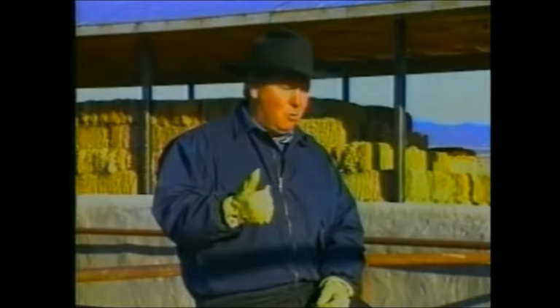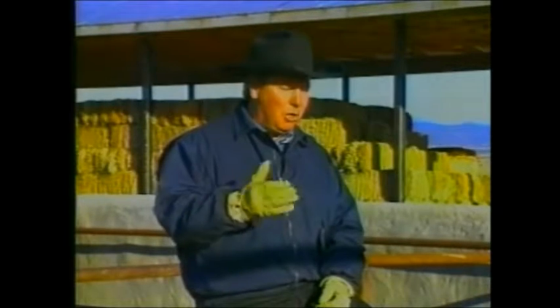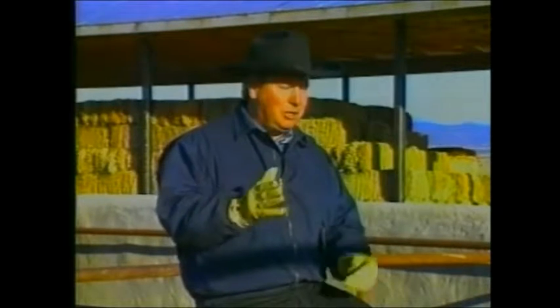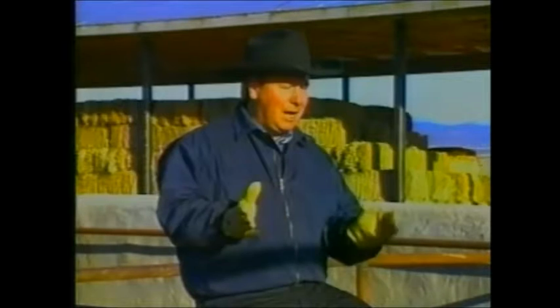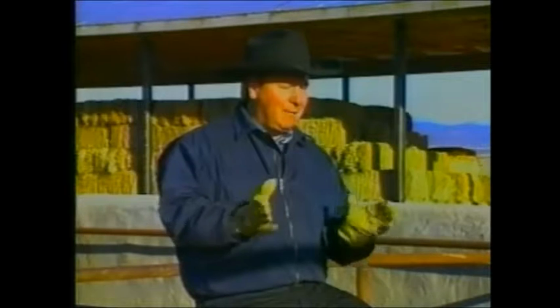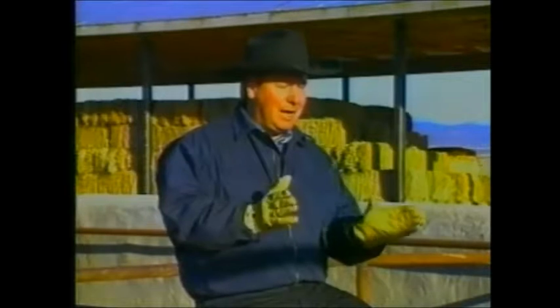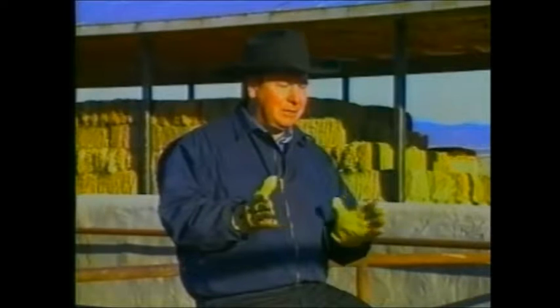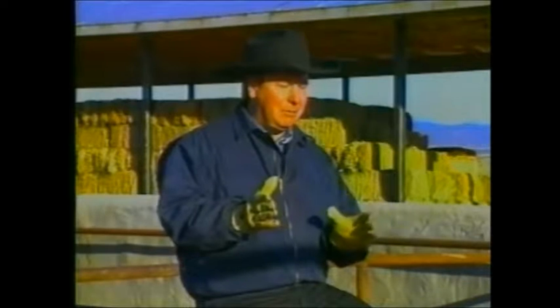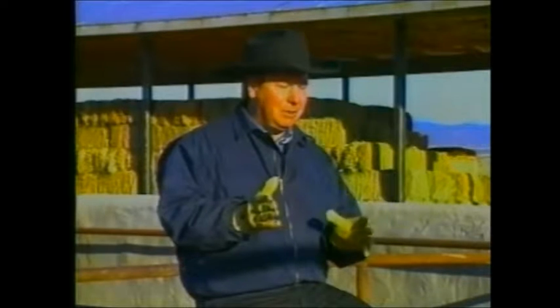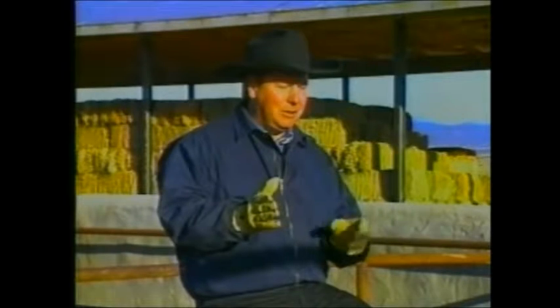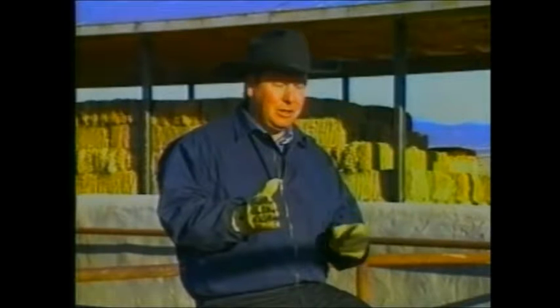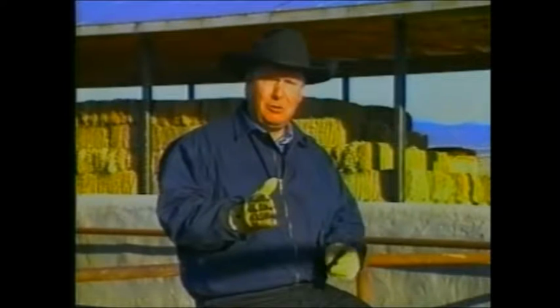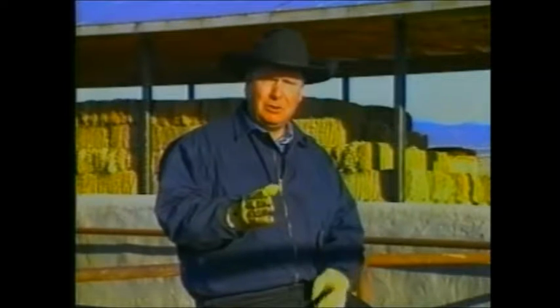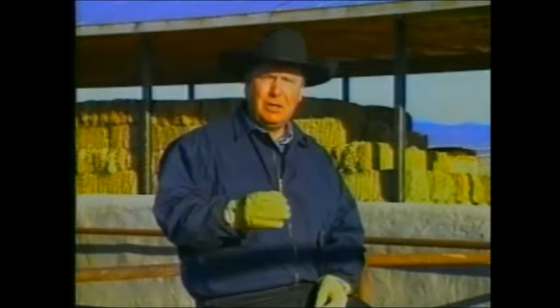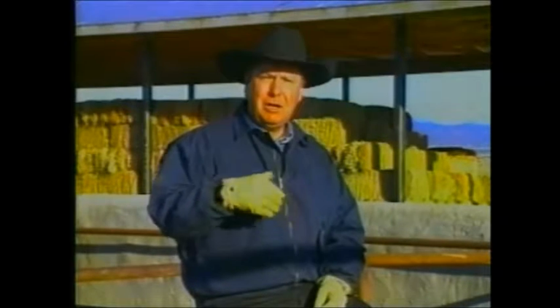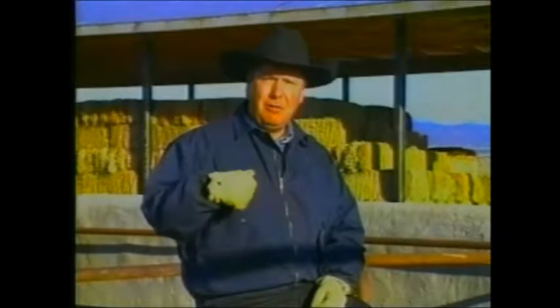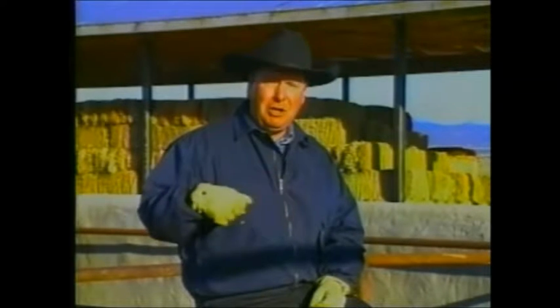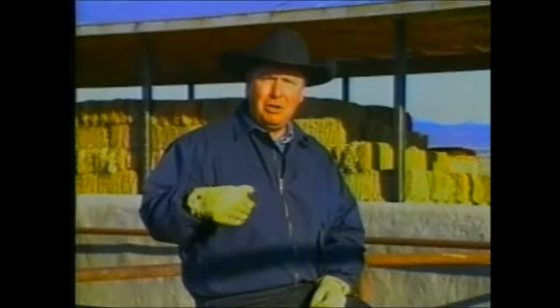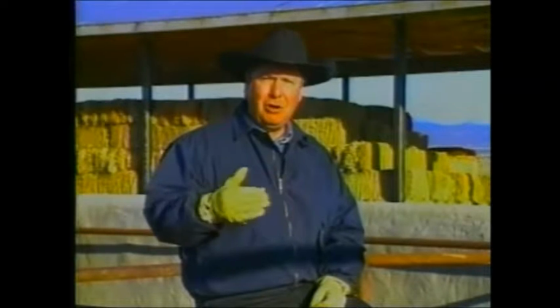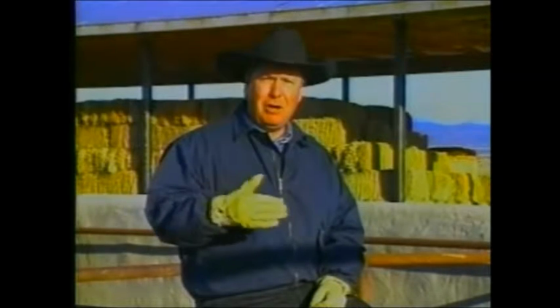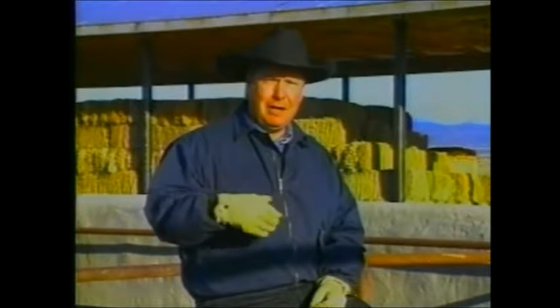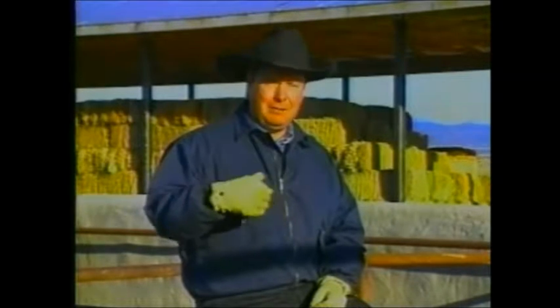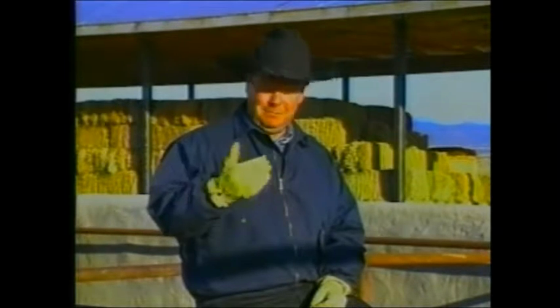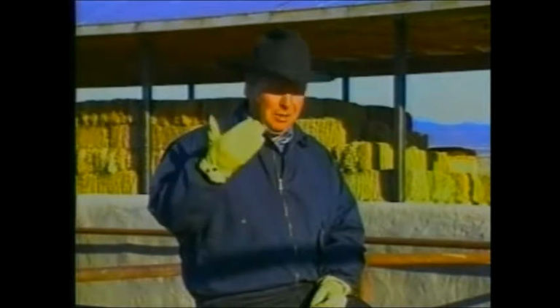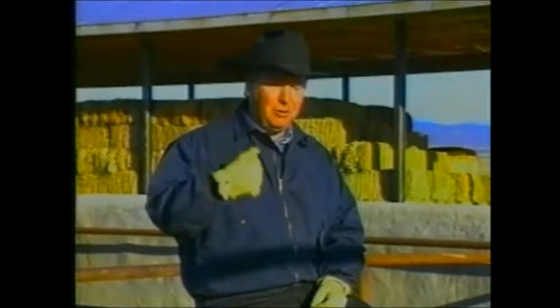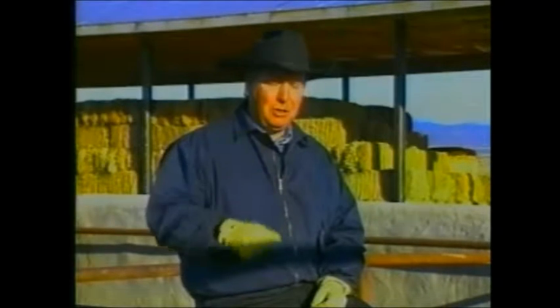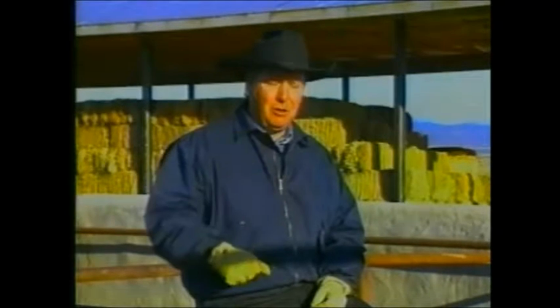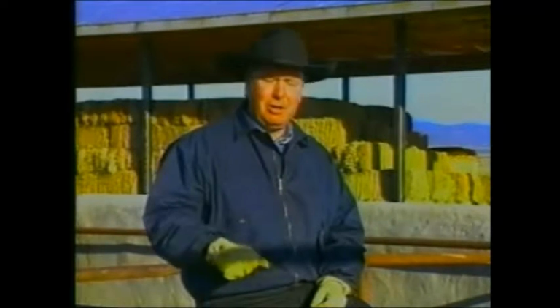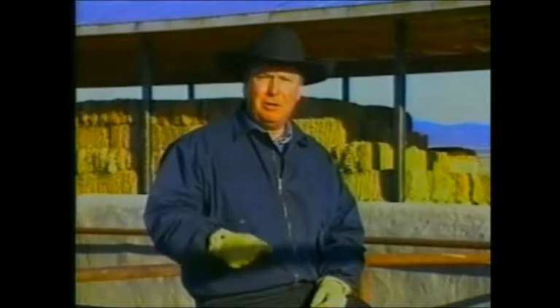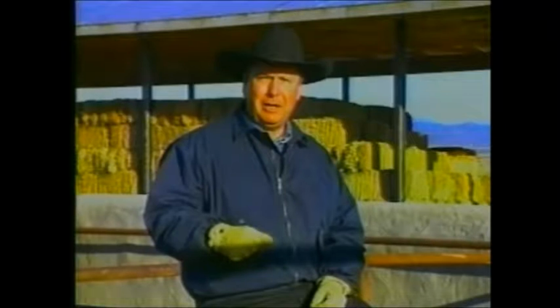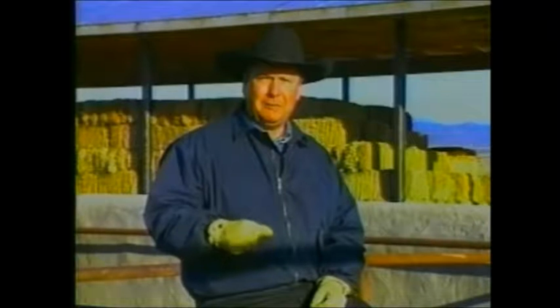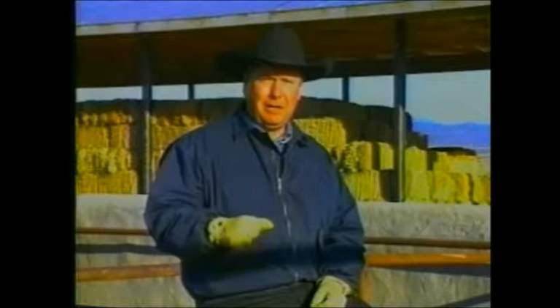Once you have that established, you can go ahead and move on into your next phase.